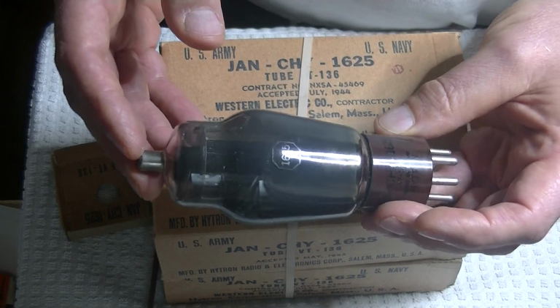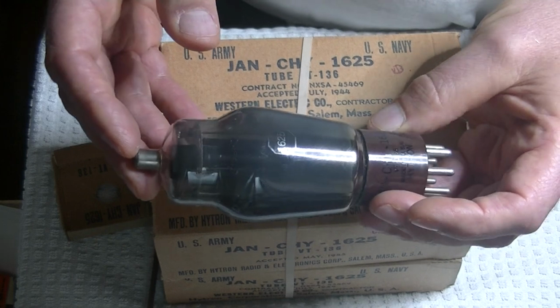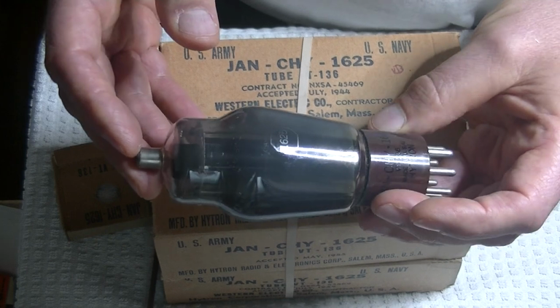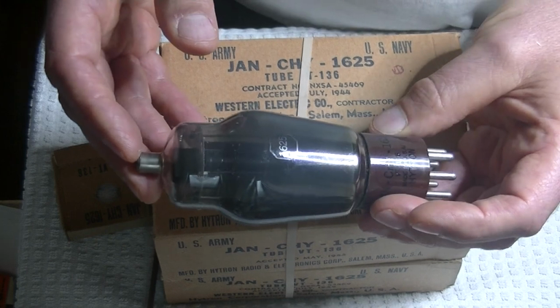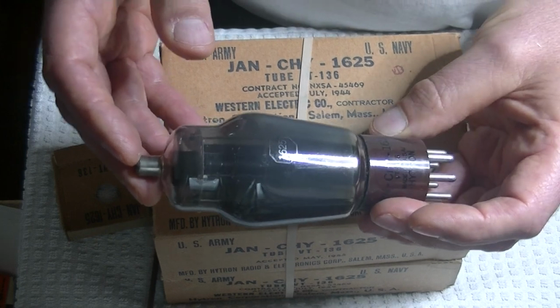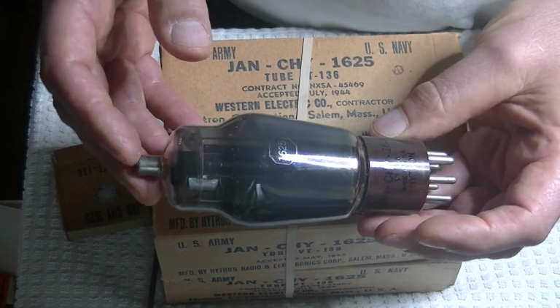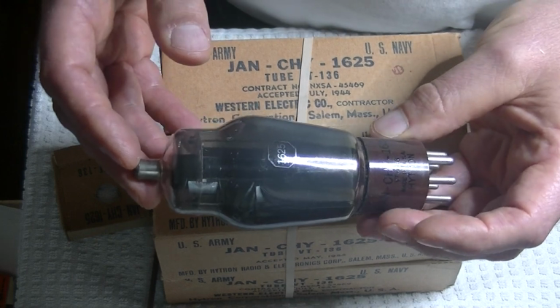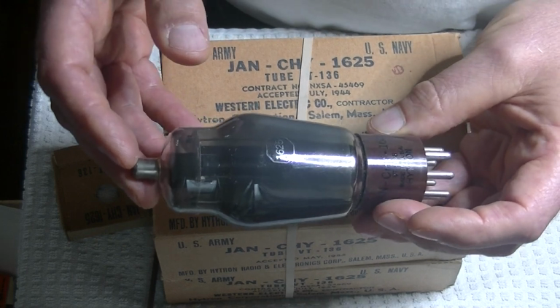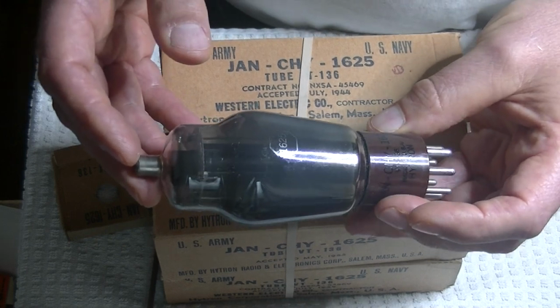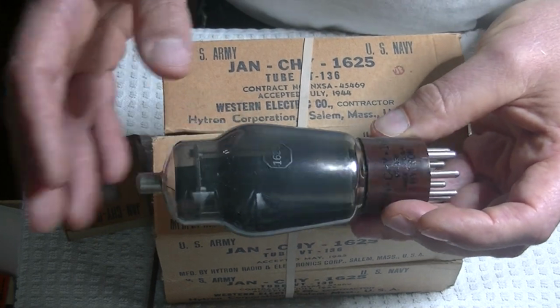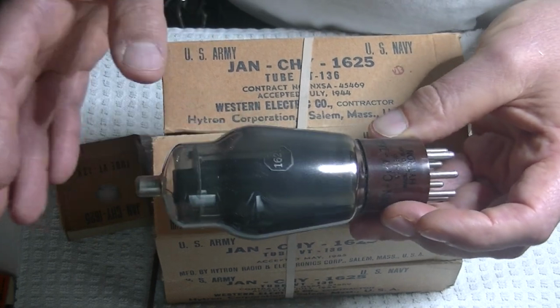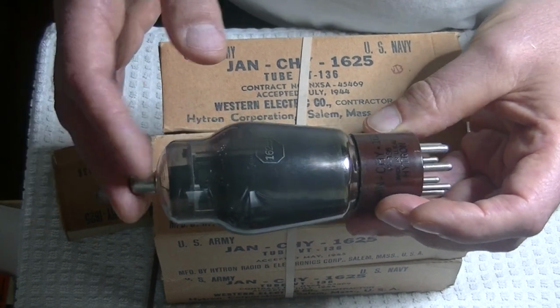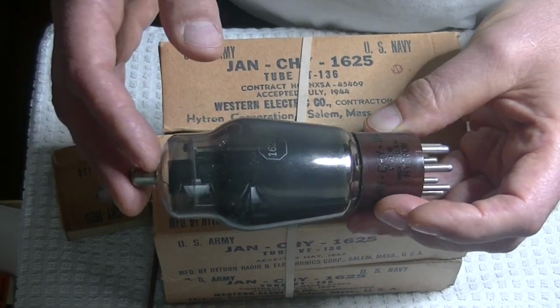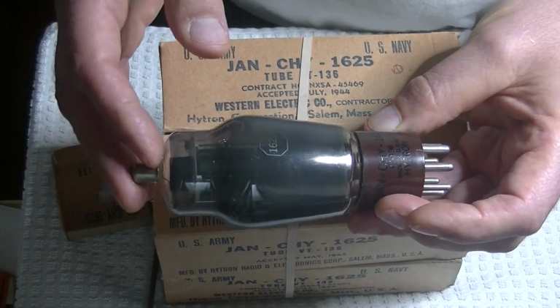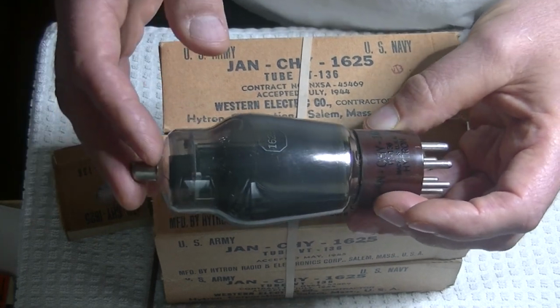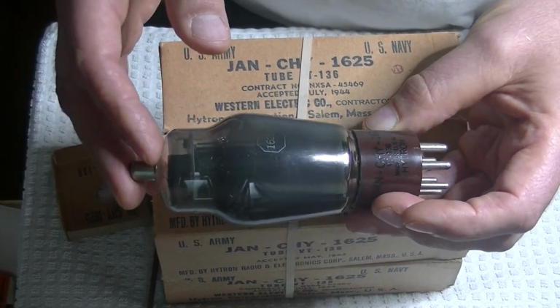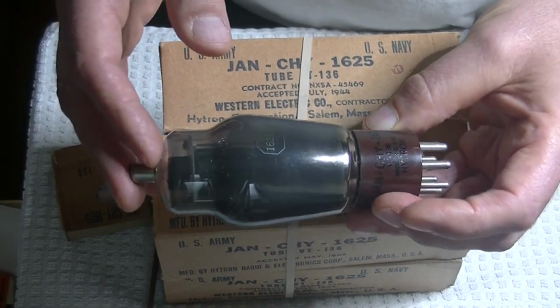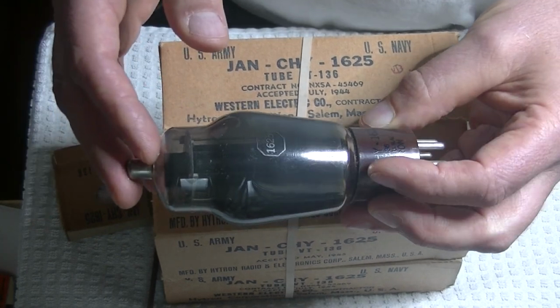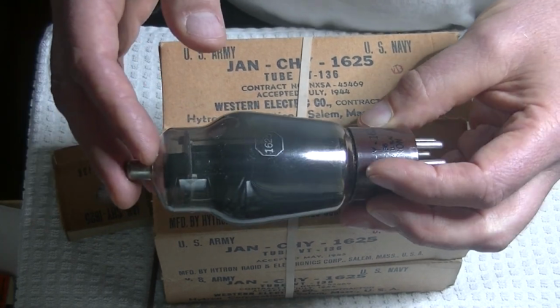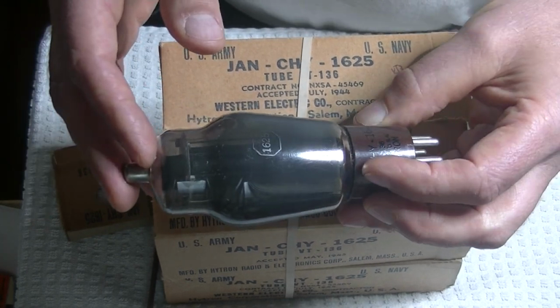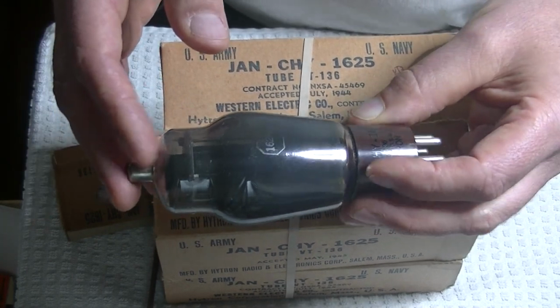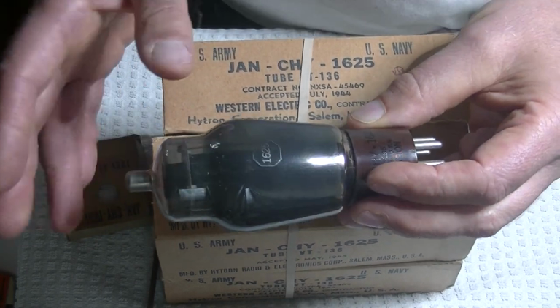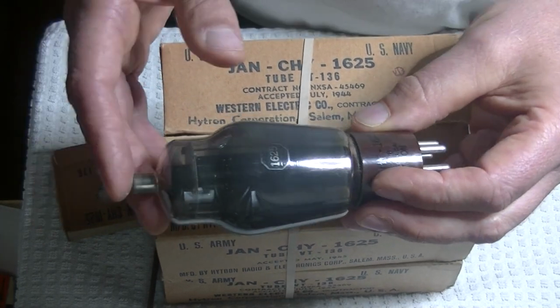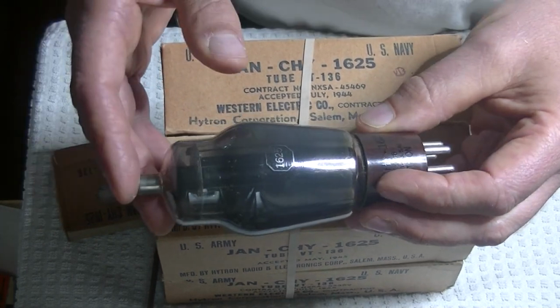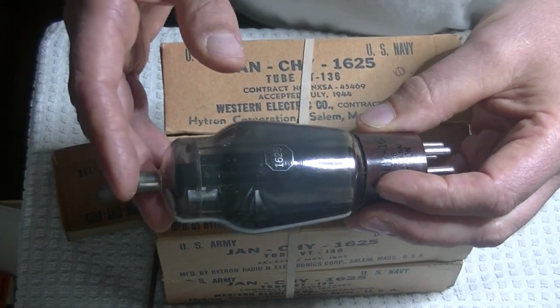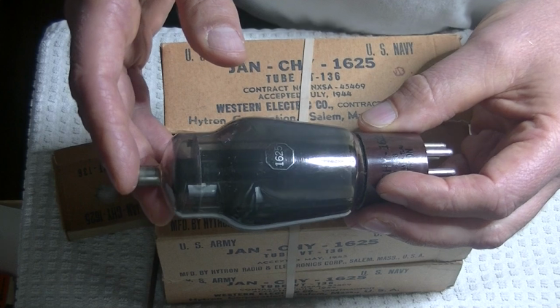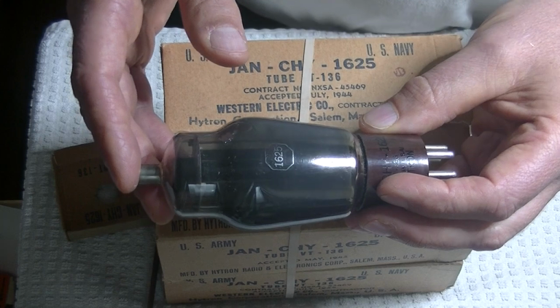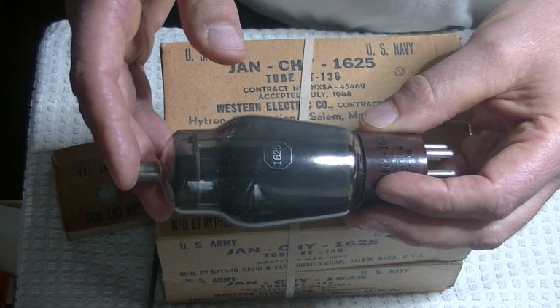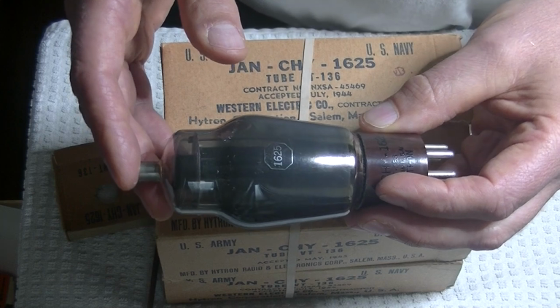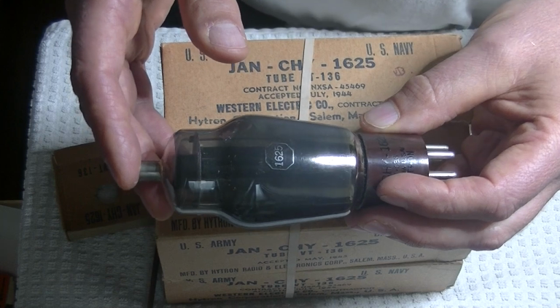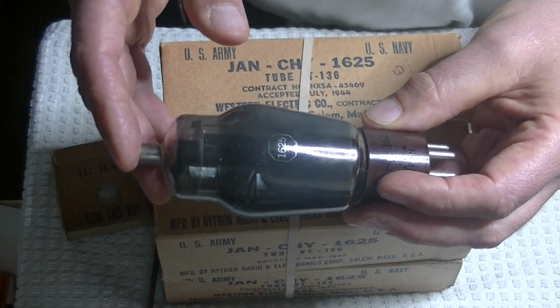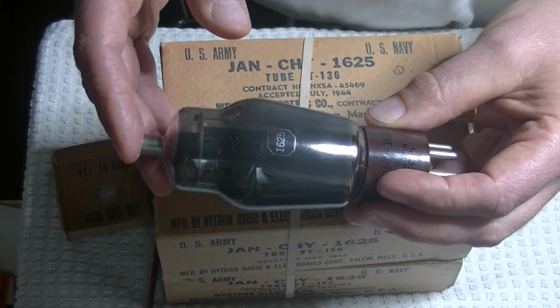I don't know if I'll ever get around to building a prototype for these tubes, but I've got something to play with now.